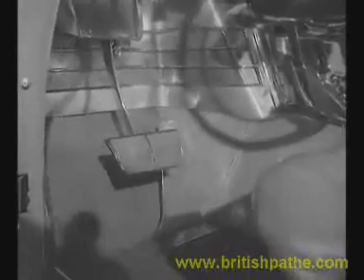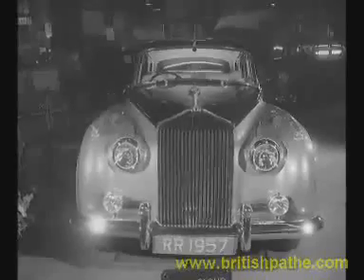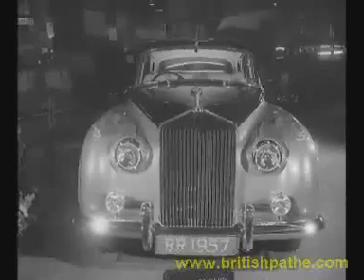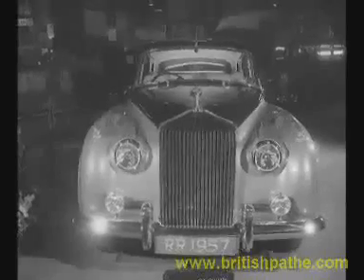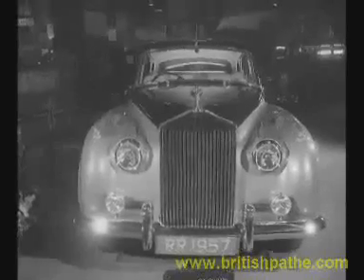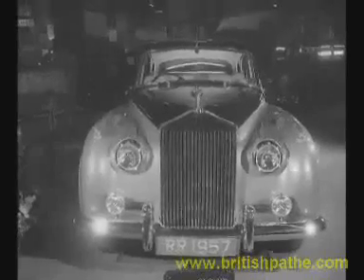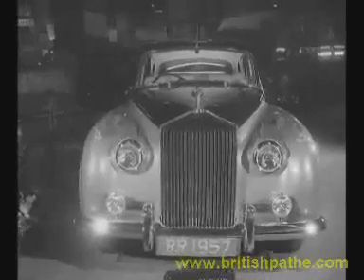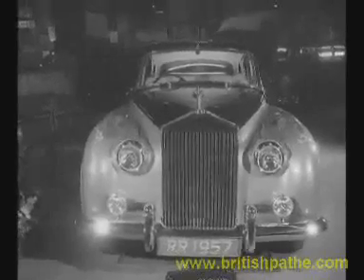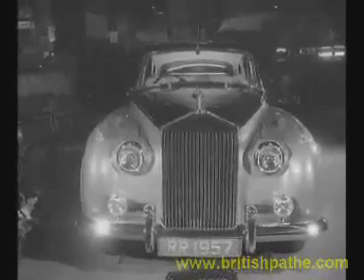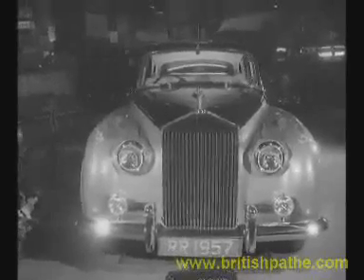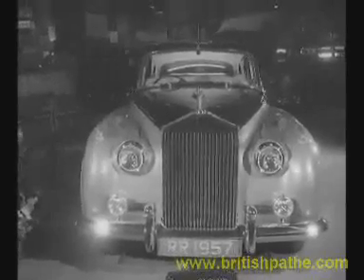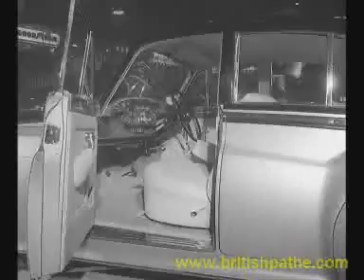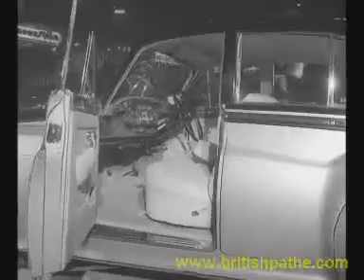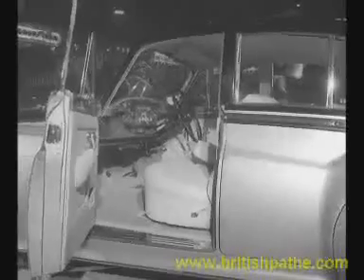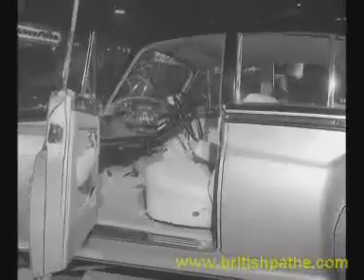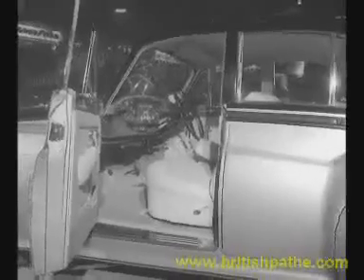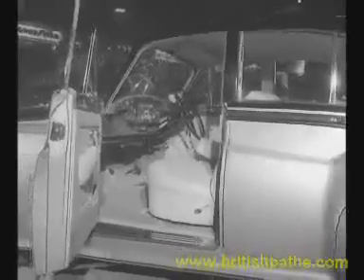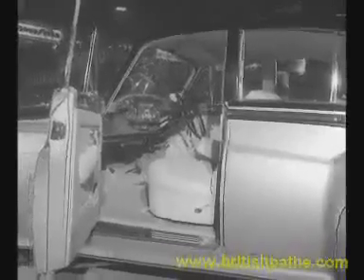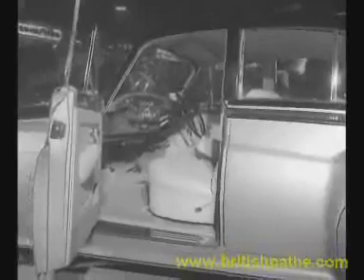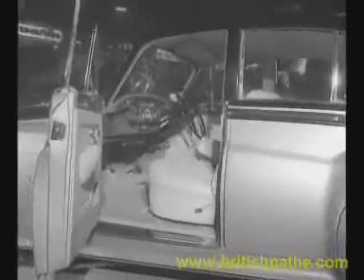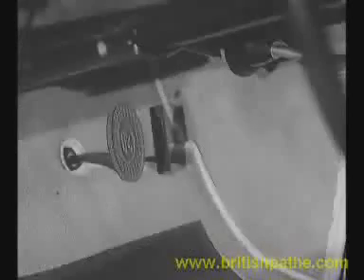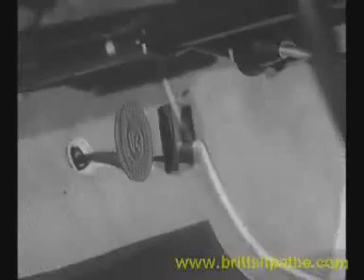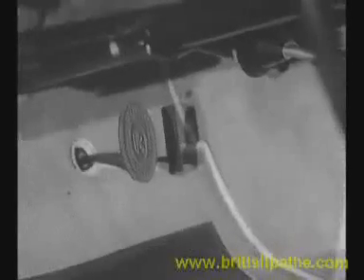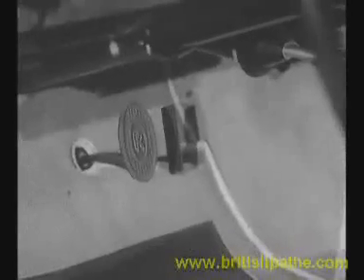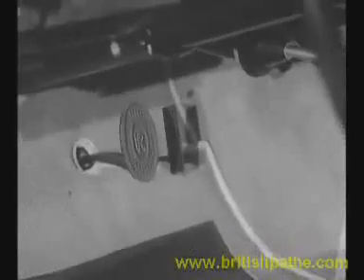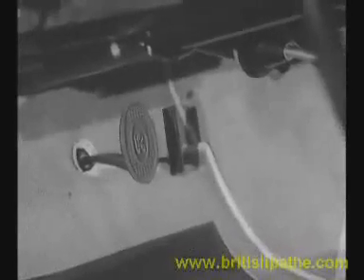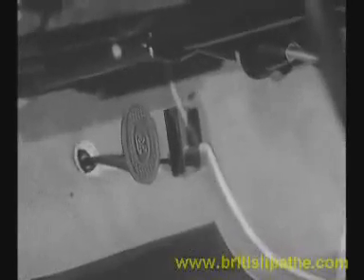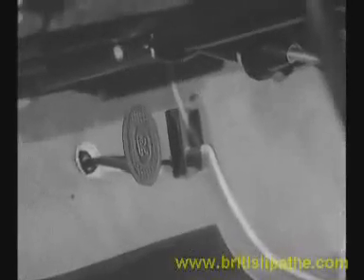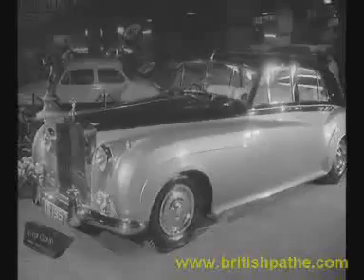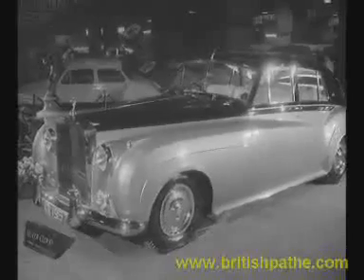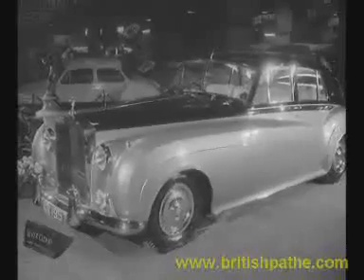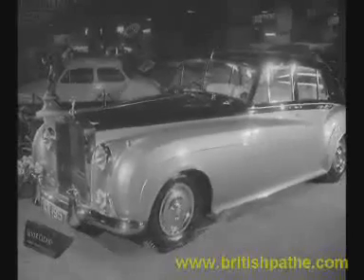You can buy the Rolls-Royce Silver Cloud with a fitted radio telephone and coffee machine. What are you waiting for? Bring out your chequebooks.